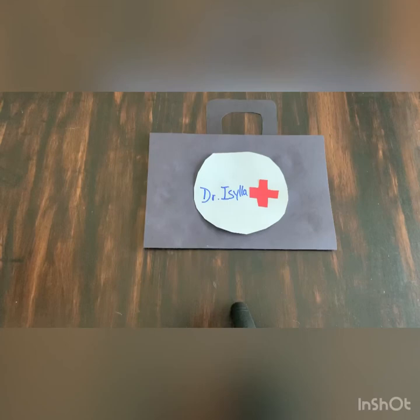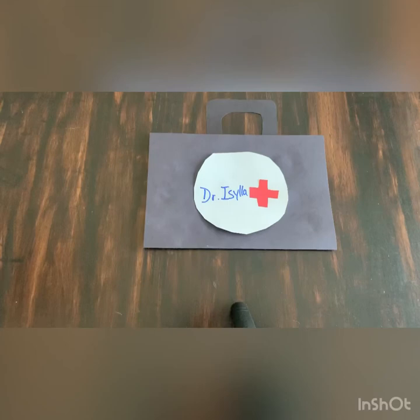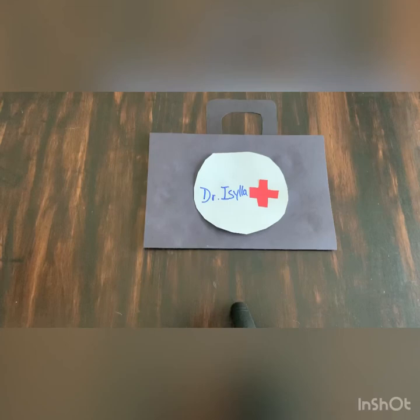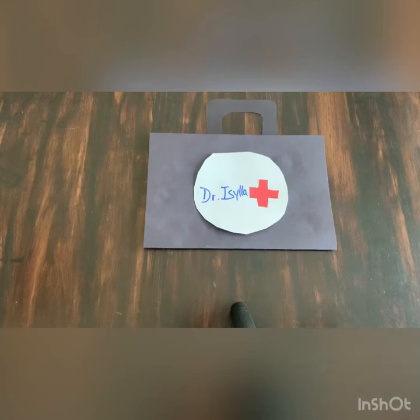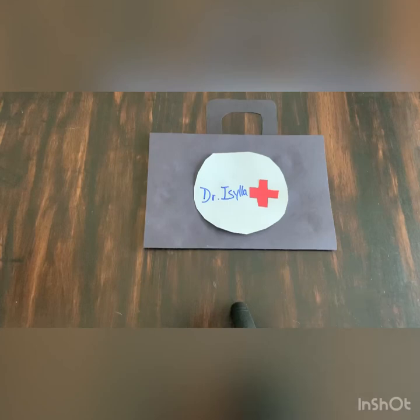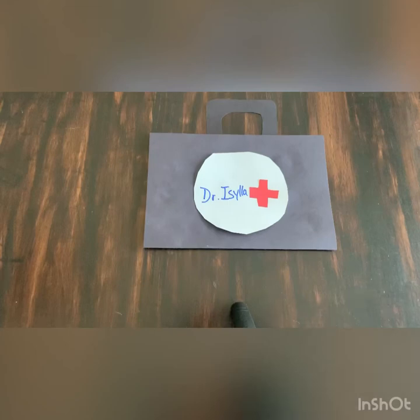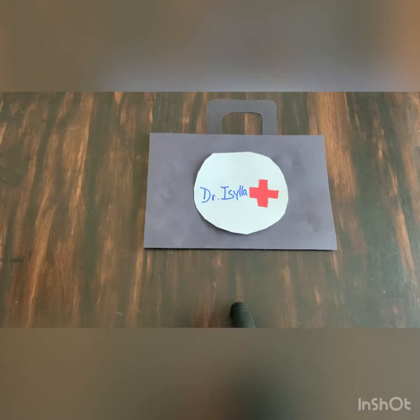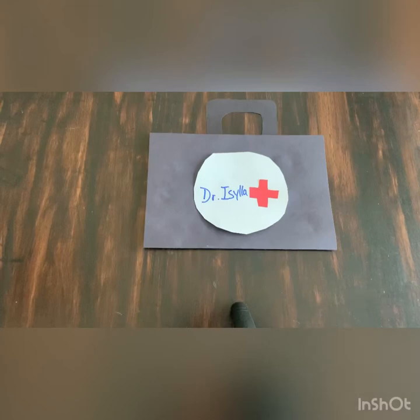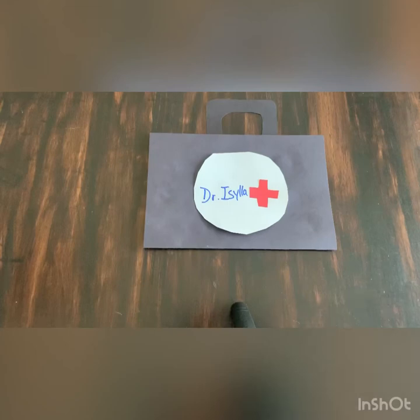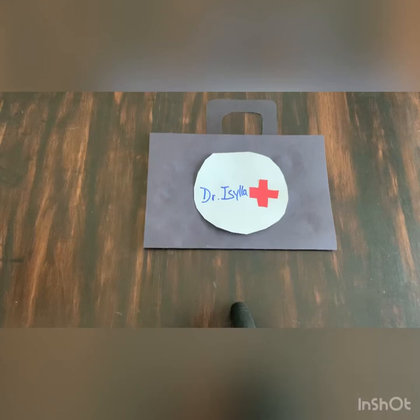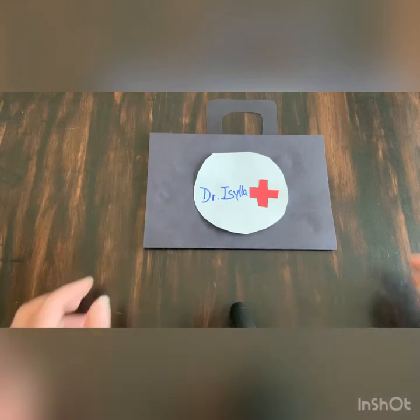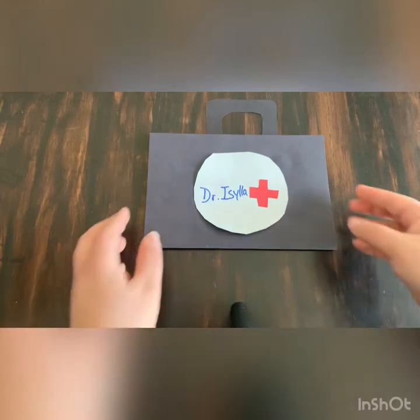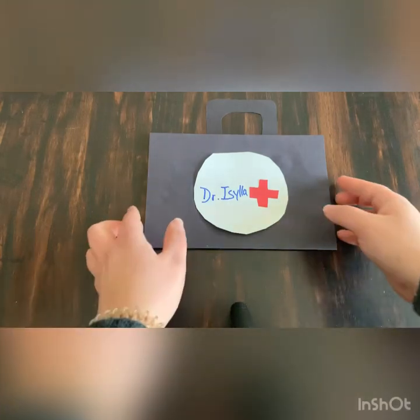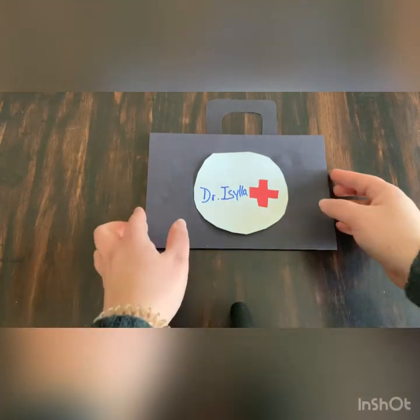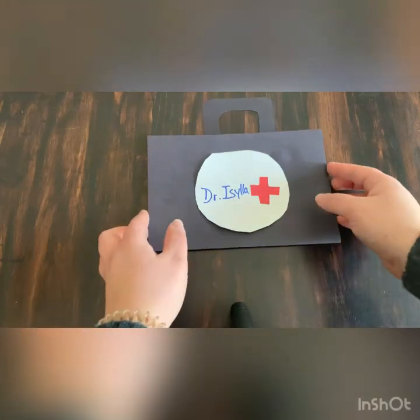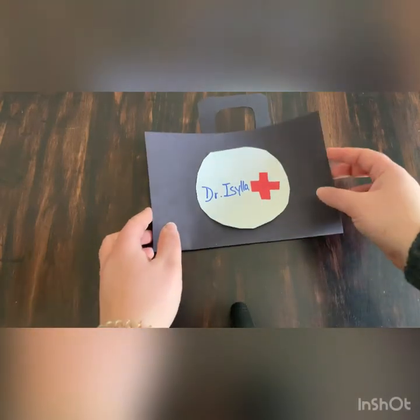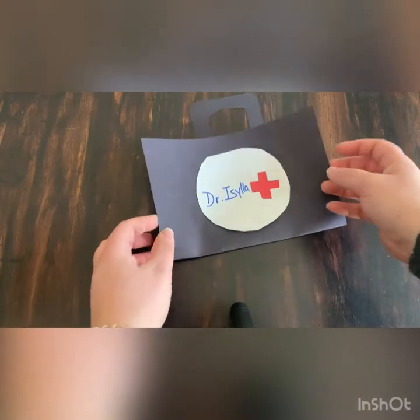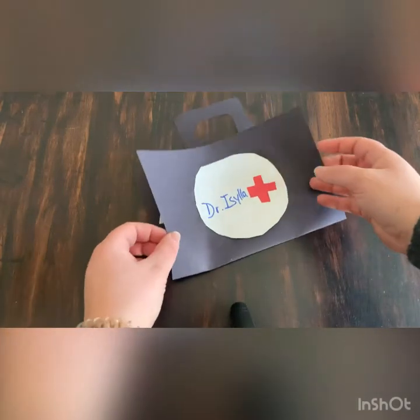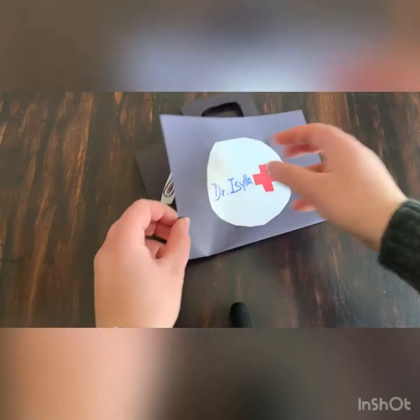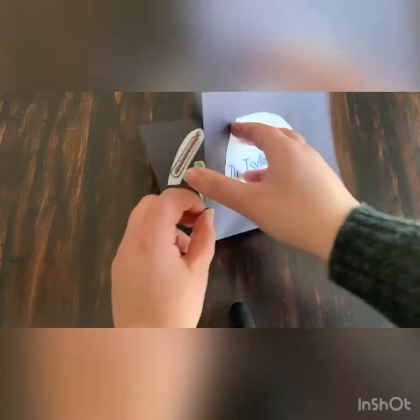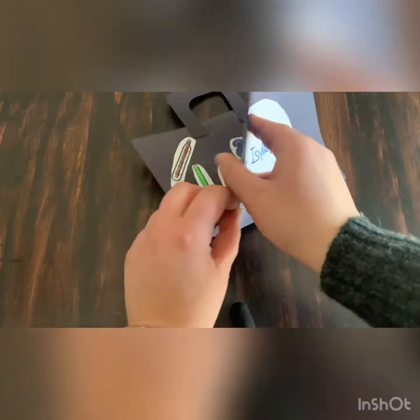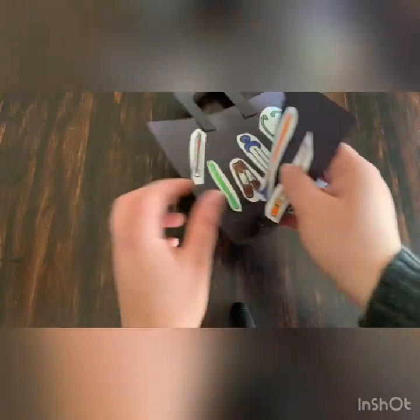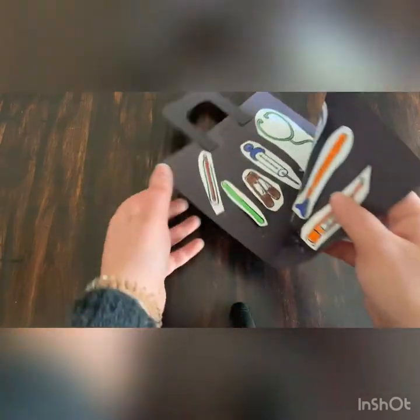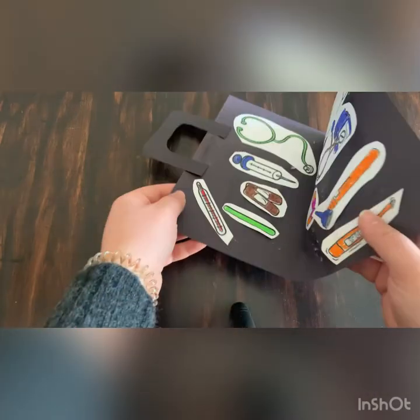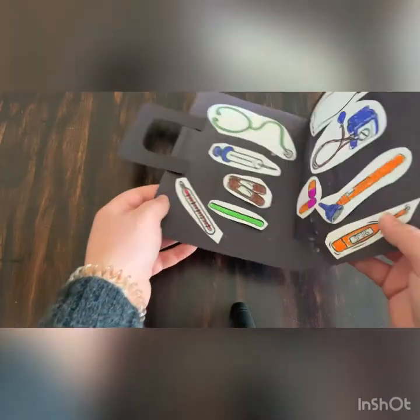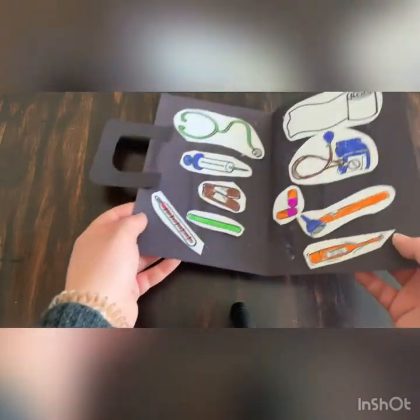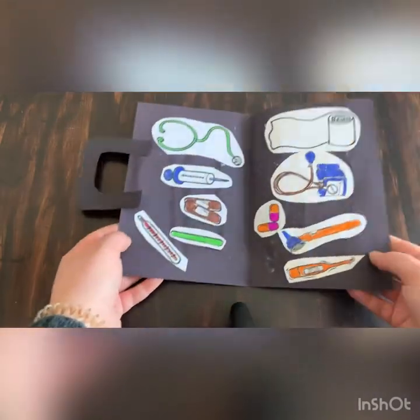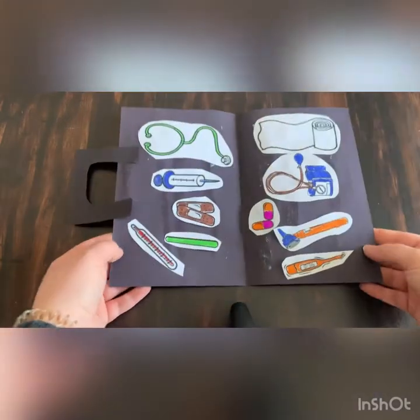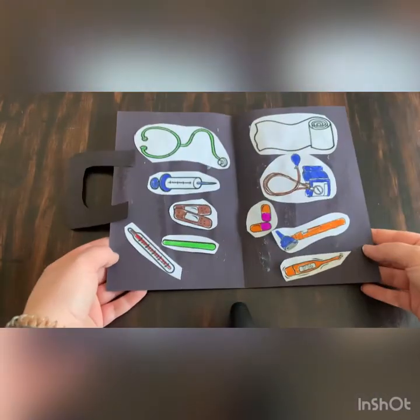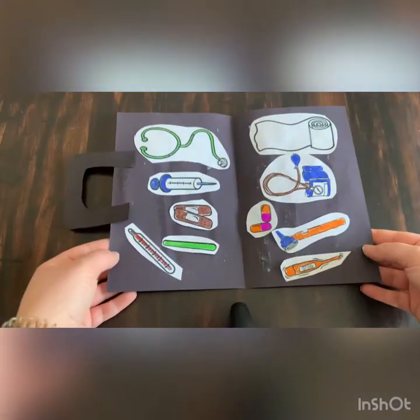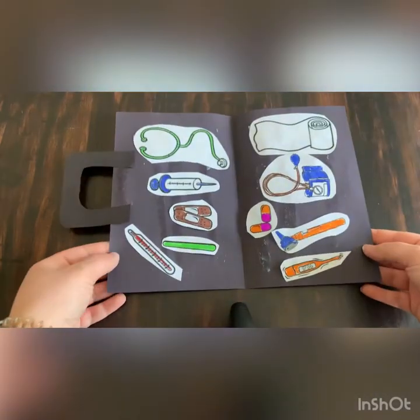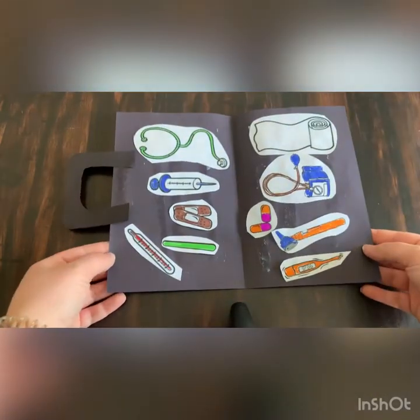Hello Spaceroom friends! Today we're going to learn how to make our very own doctor's bag. Let's go!